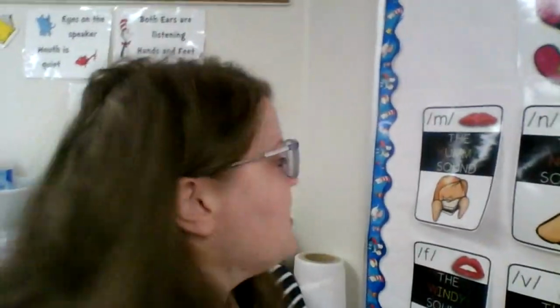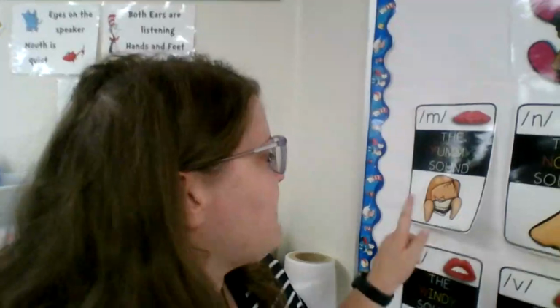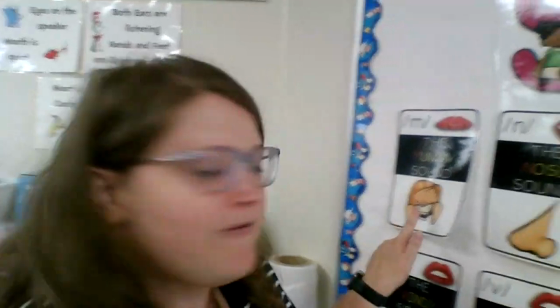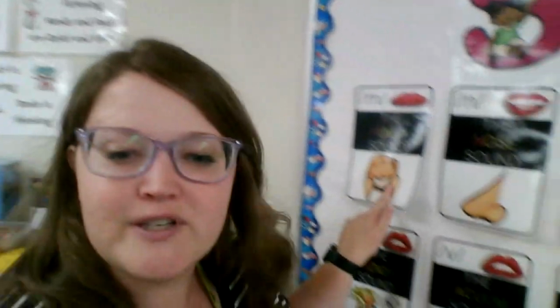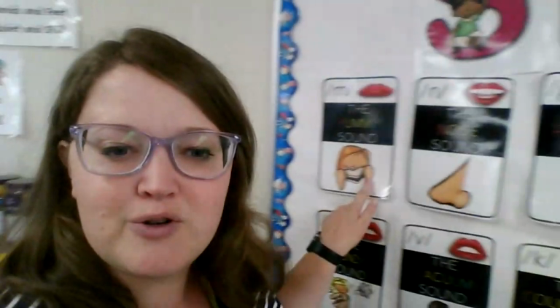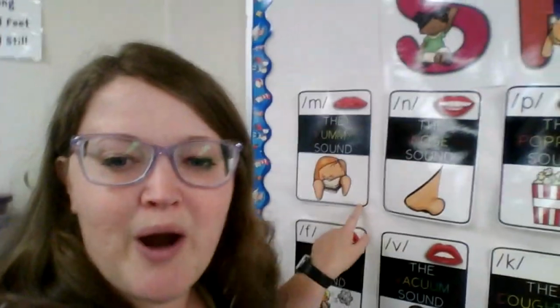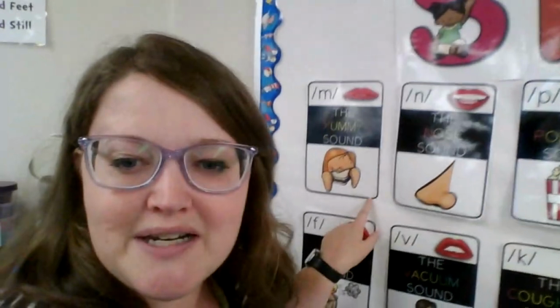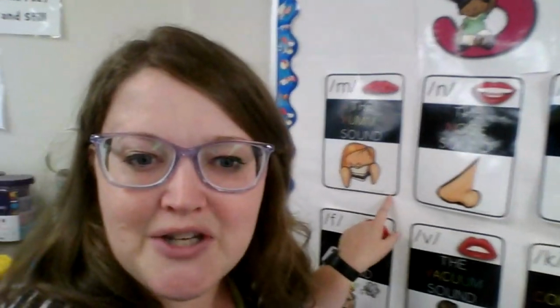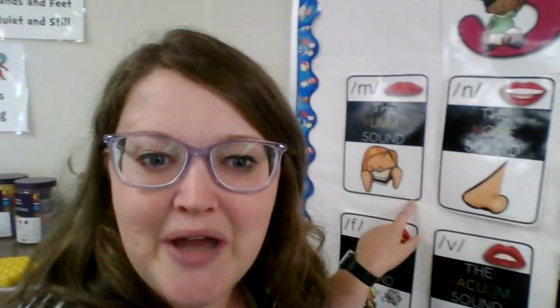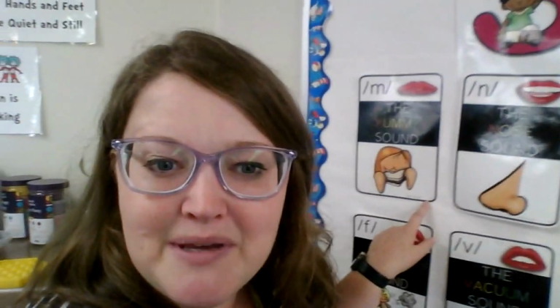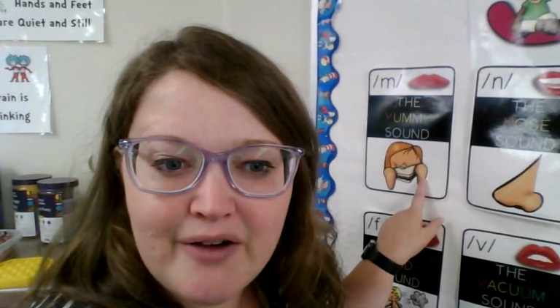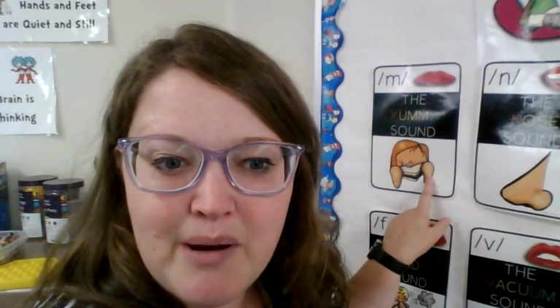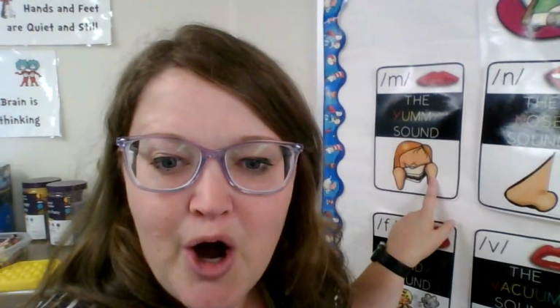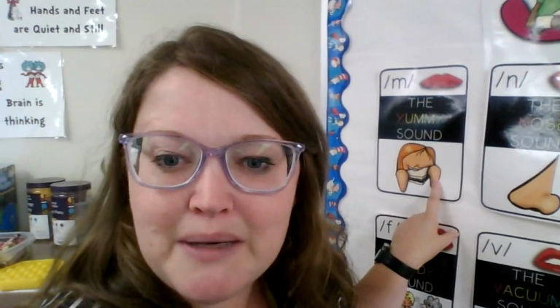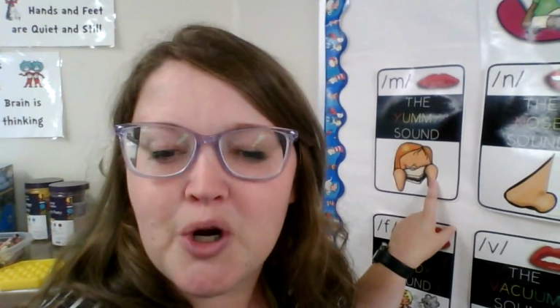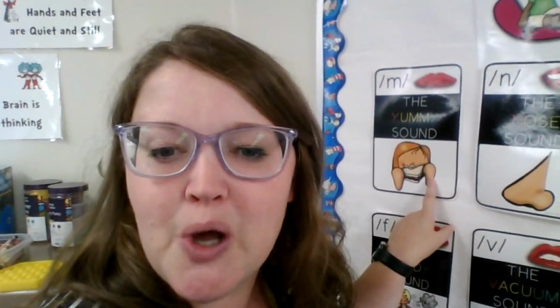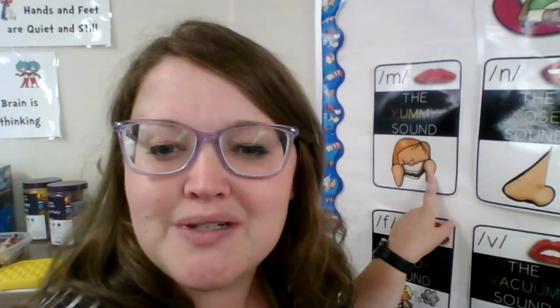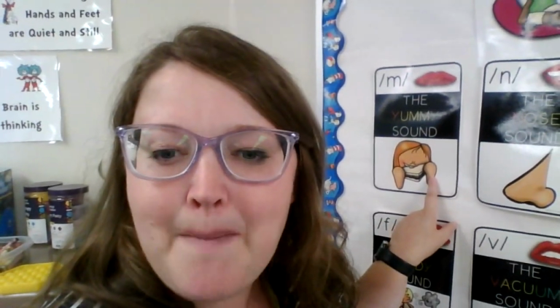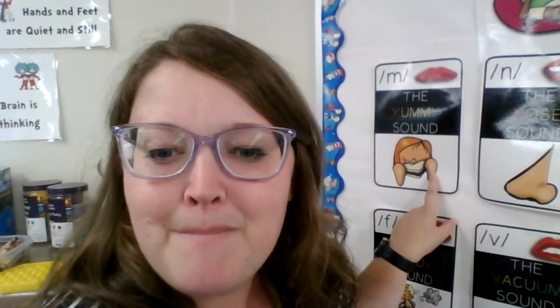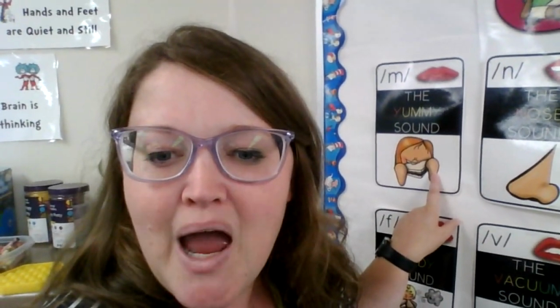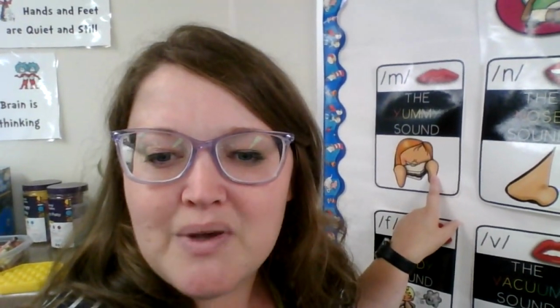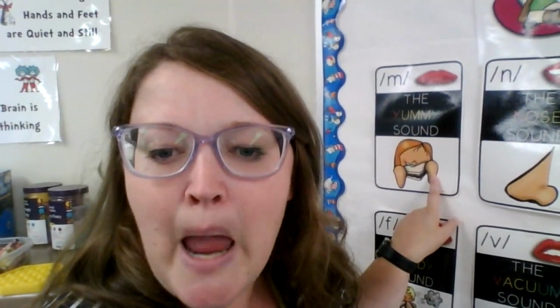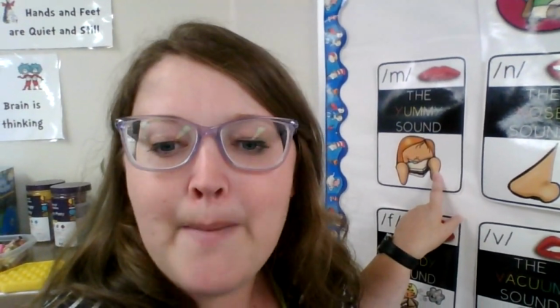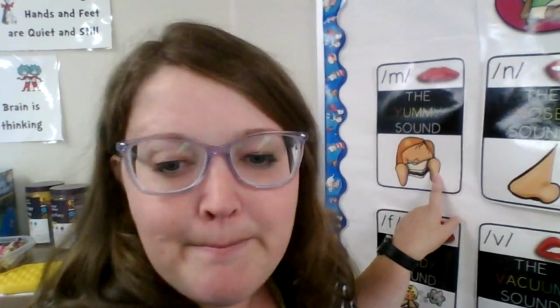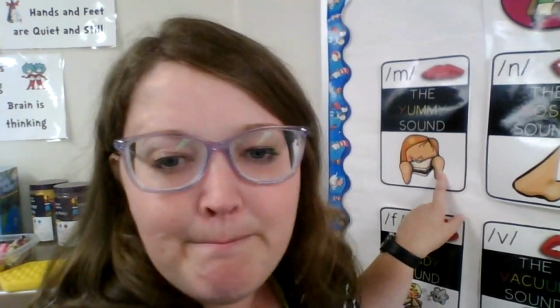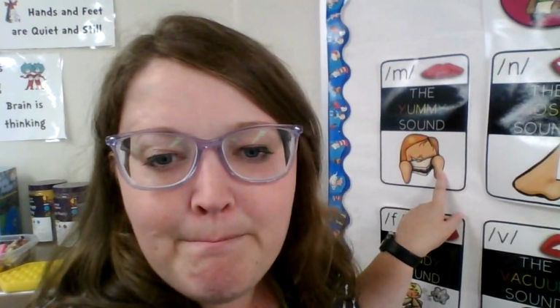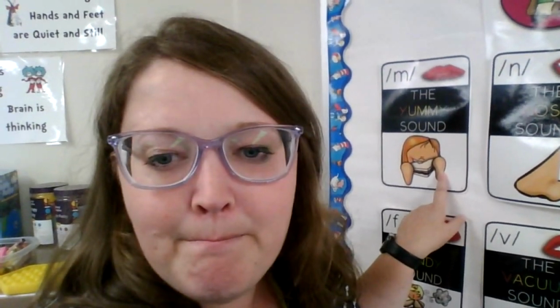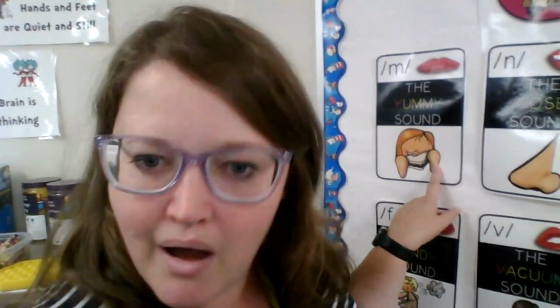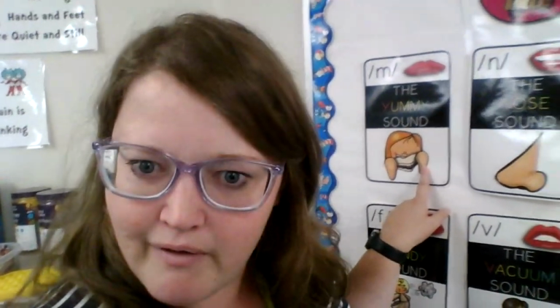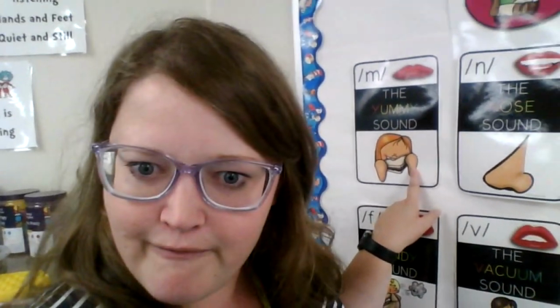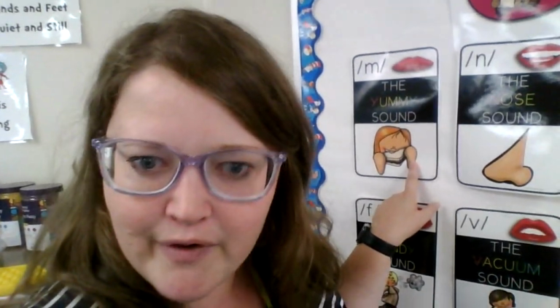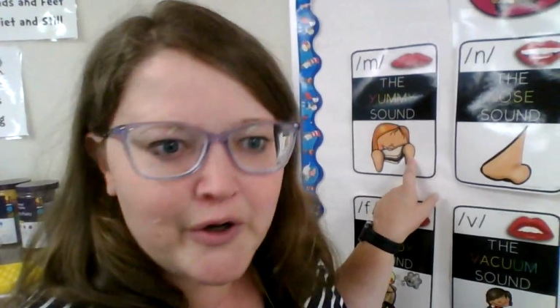My first sound to practice is our yummy sound. Remember our lips are closed and we say mmm. Very good.